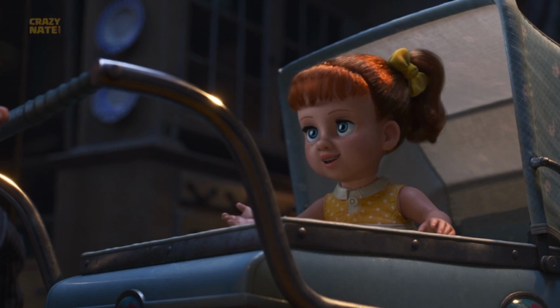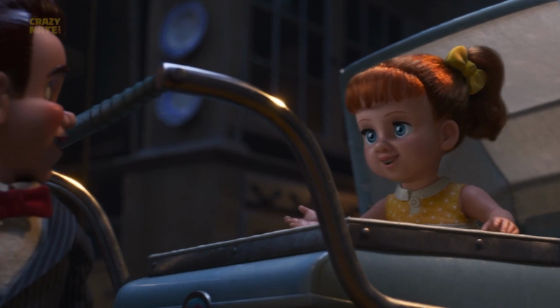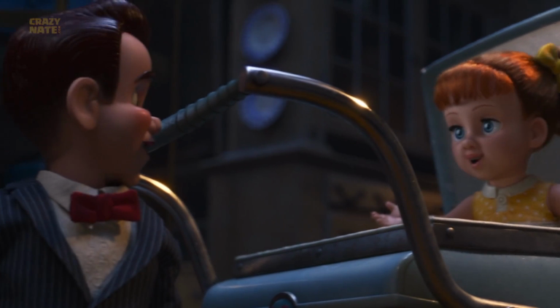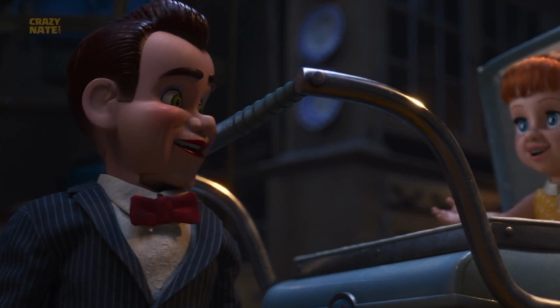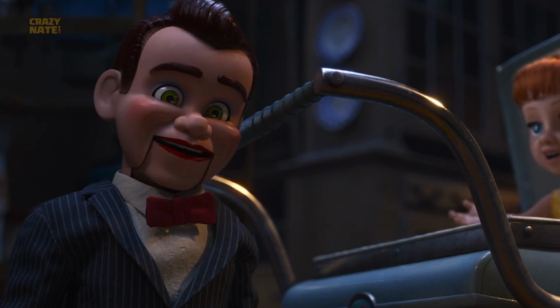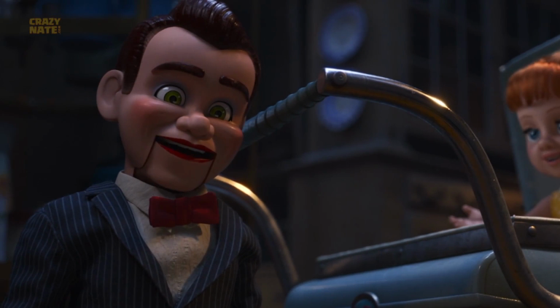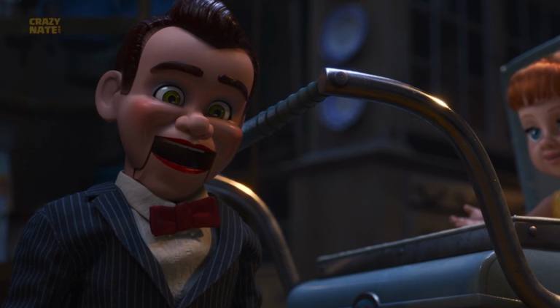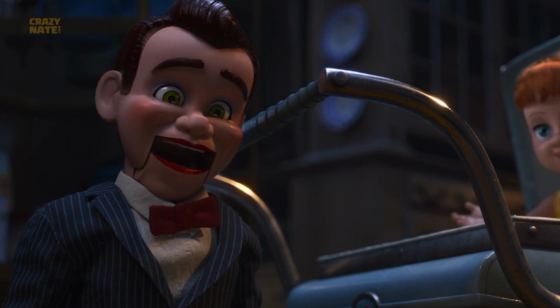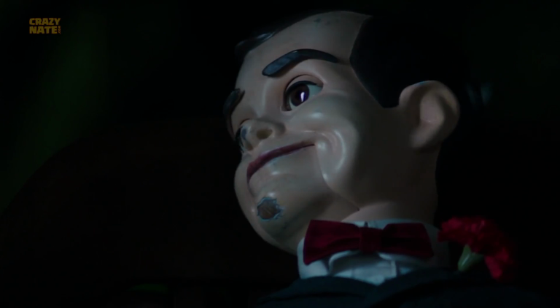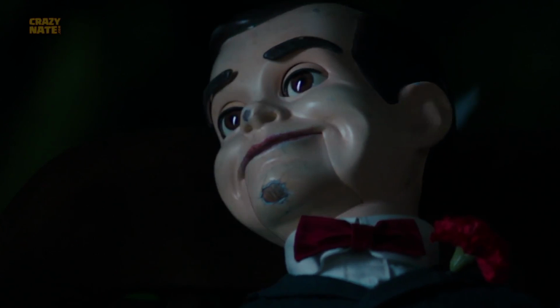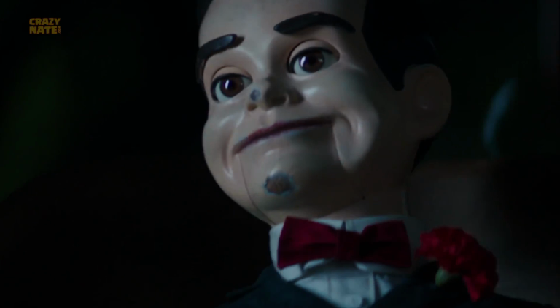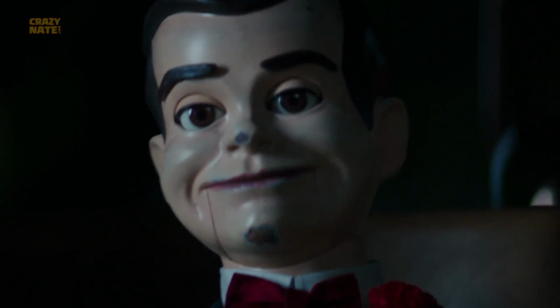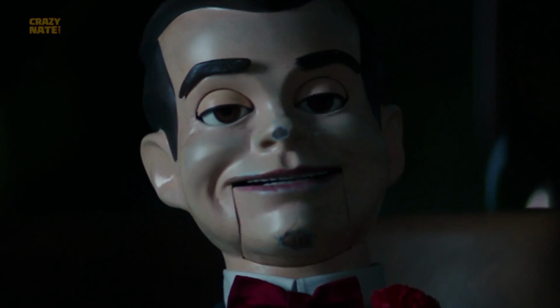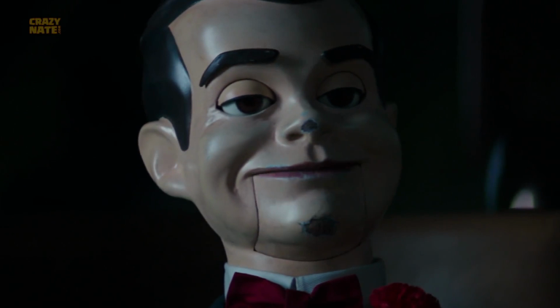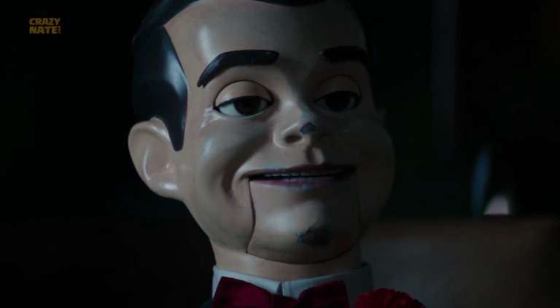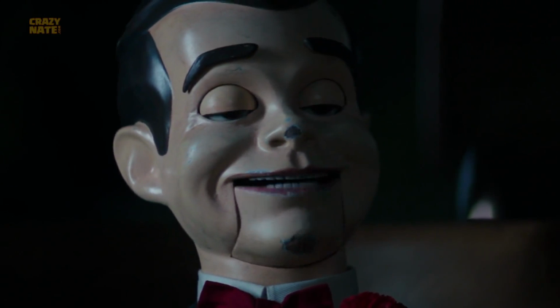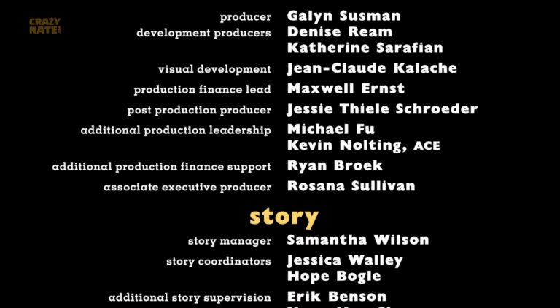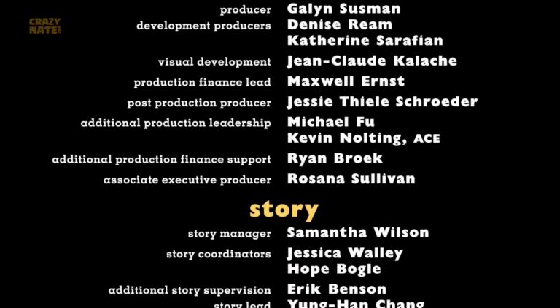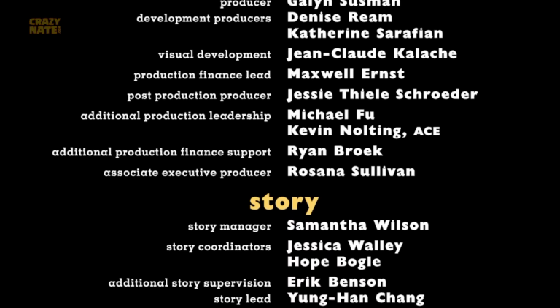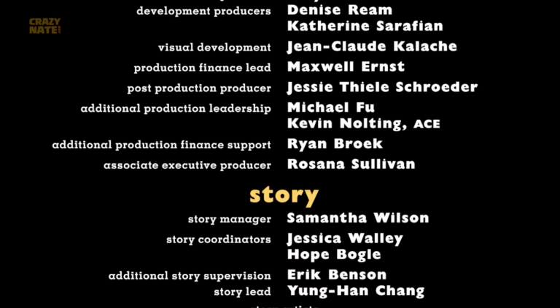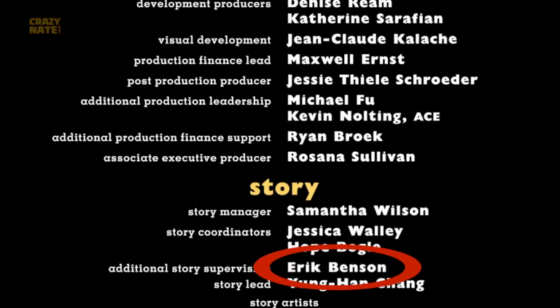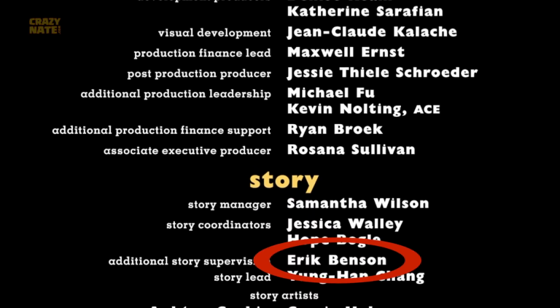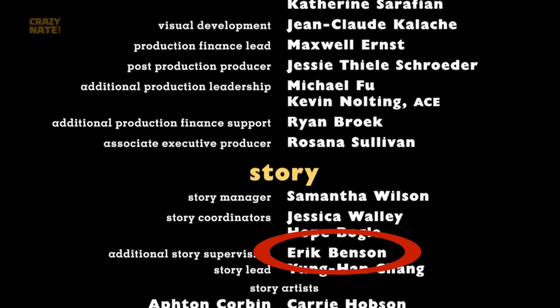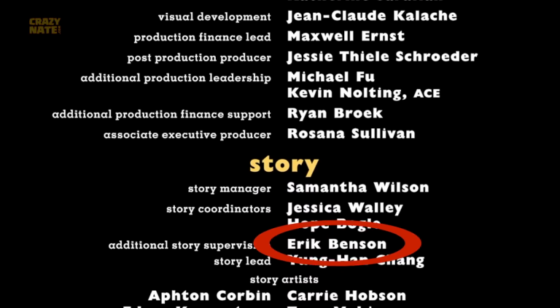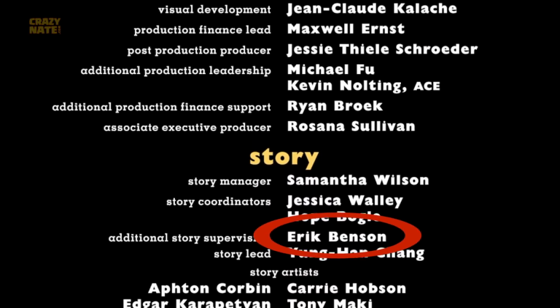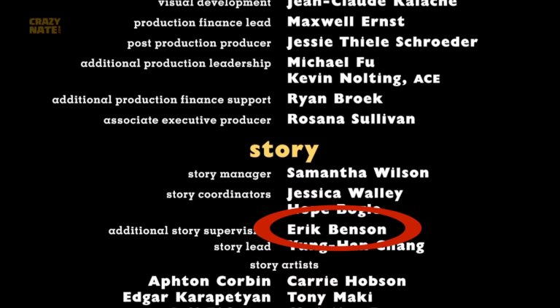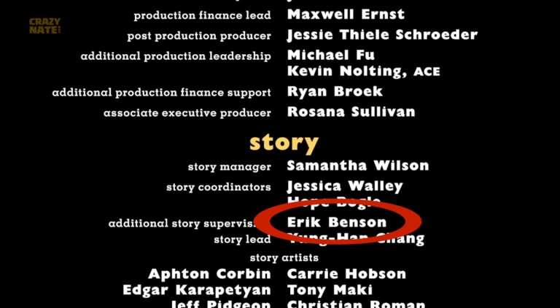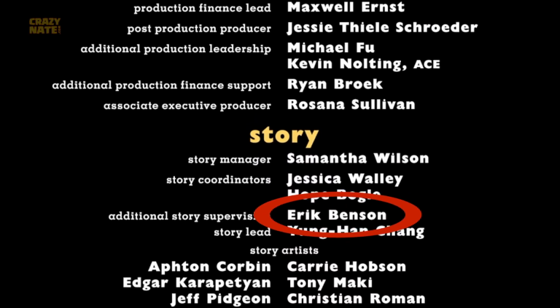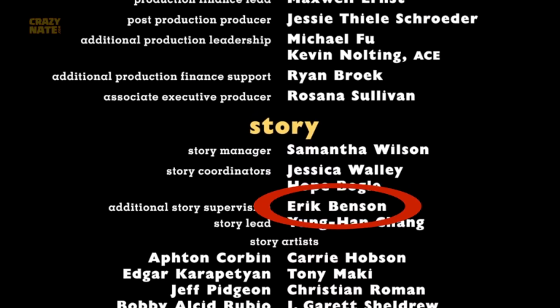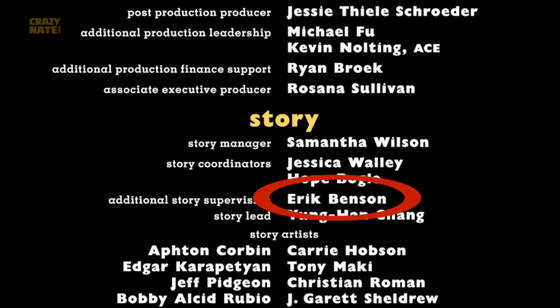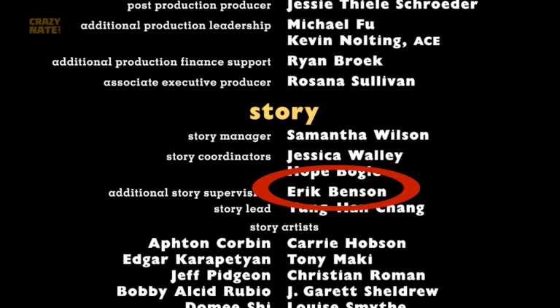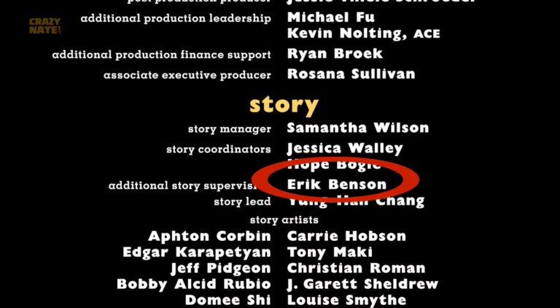Her henchman Benson resembles Slappy from Goosebumps, but Benson was actually named after Eric Benson who was involved in several Pixar movies.